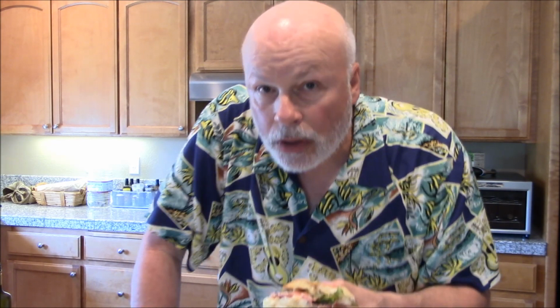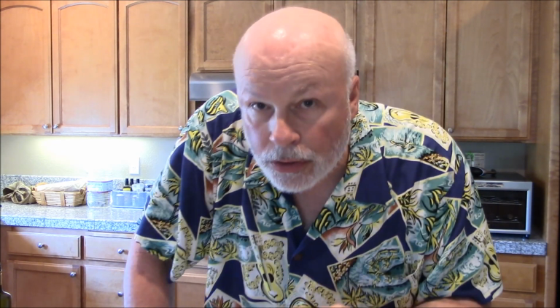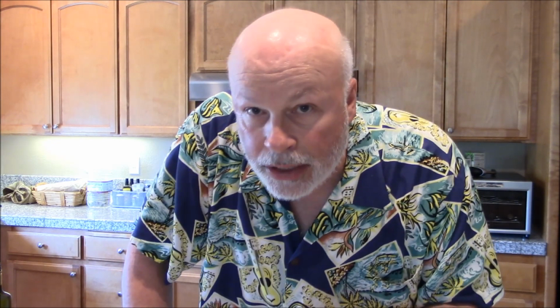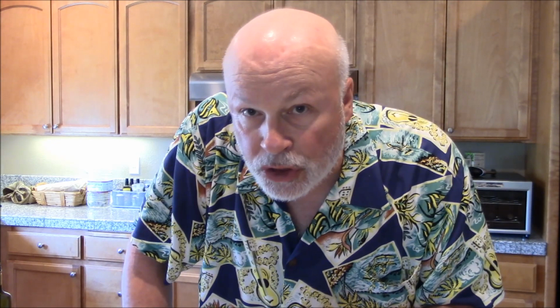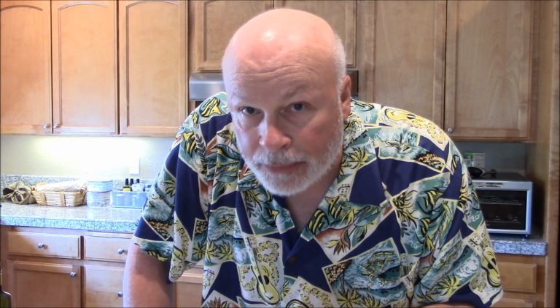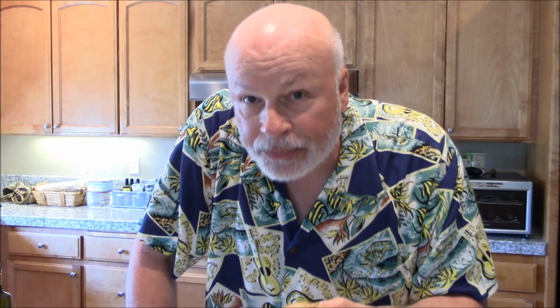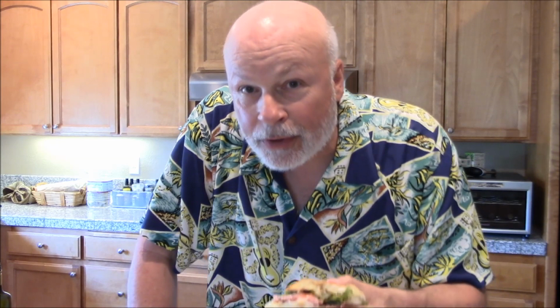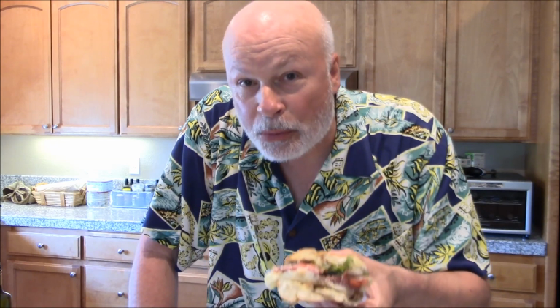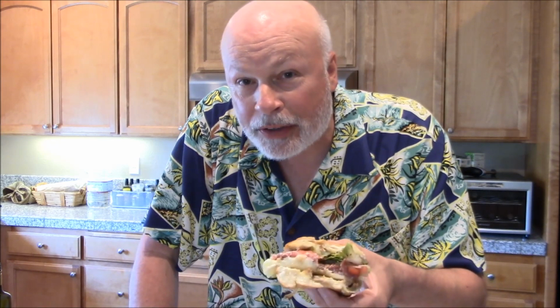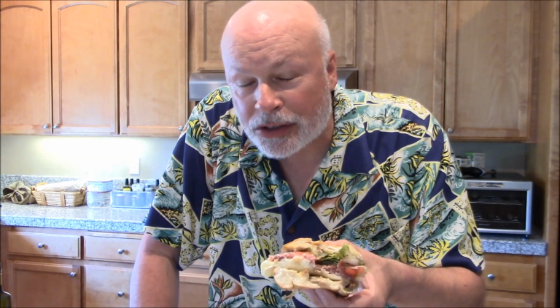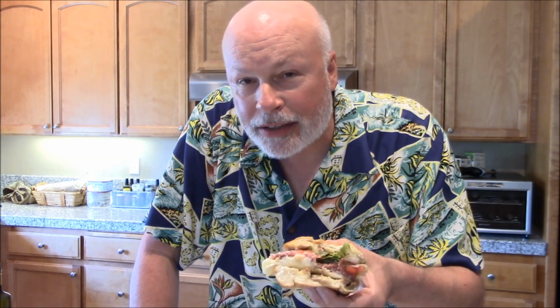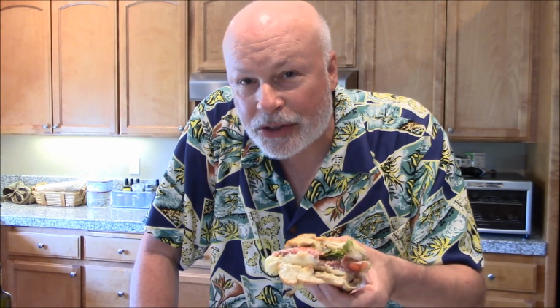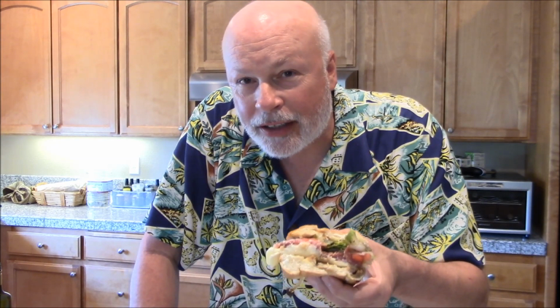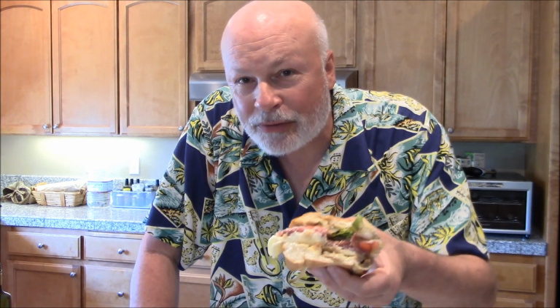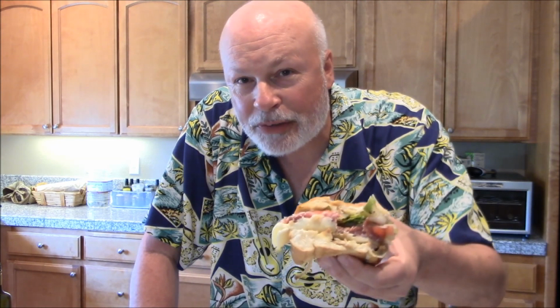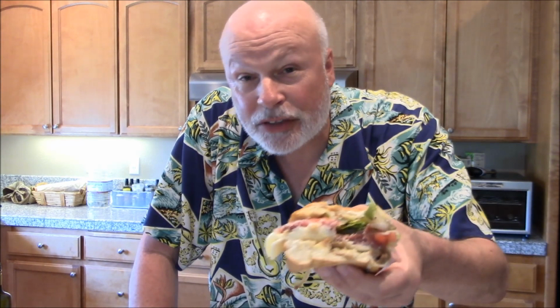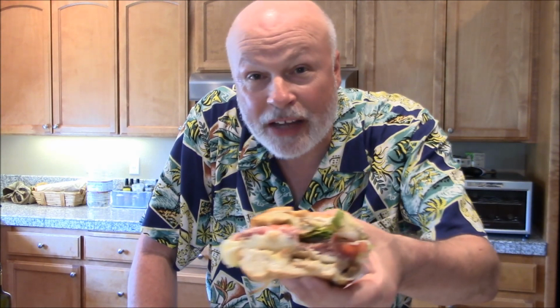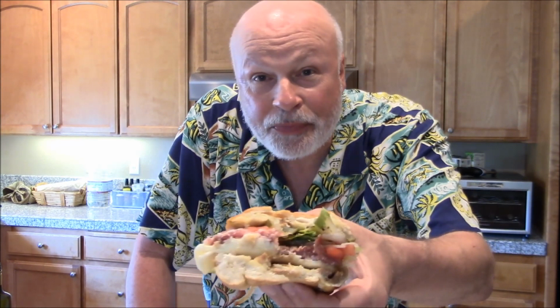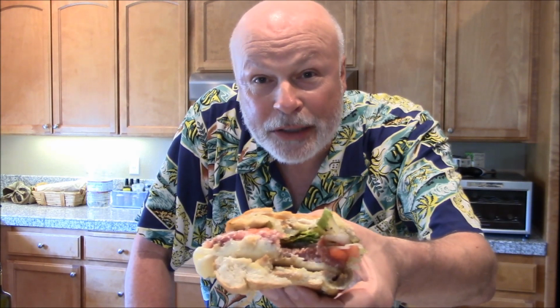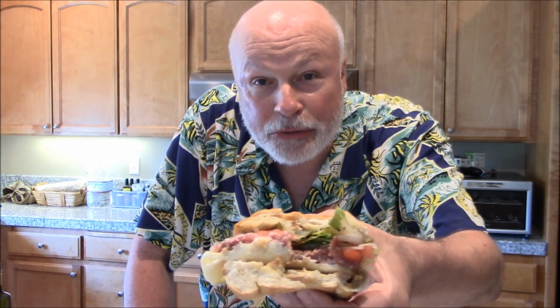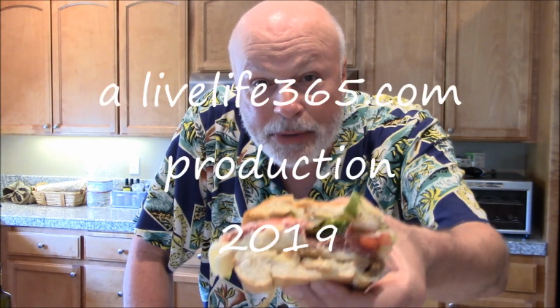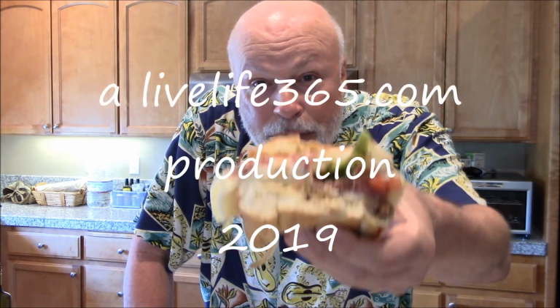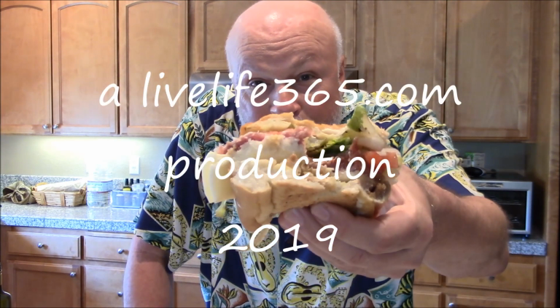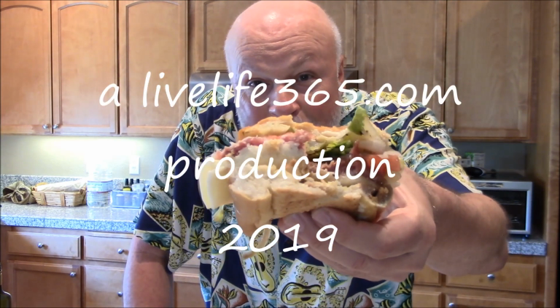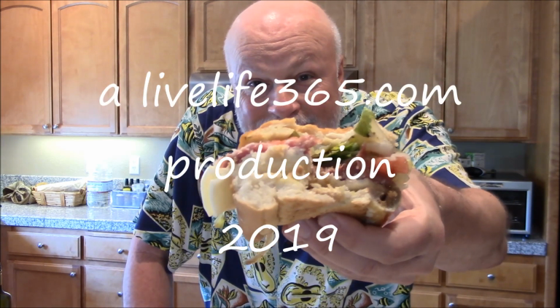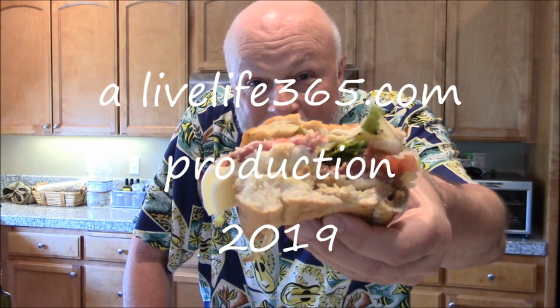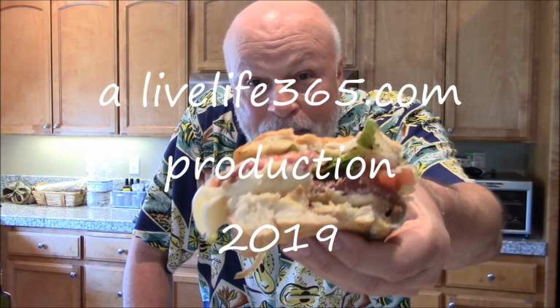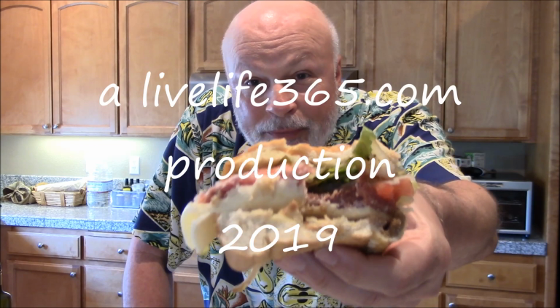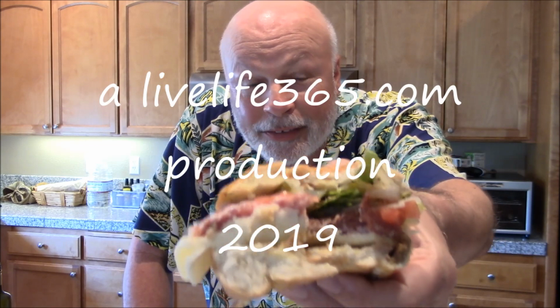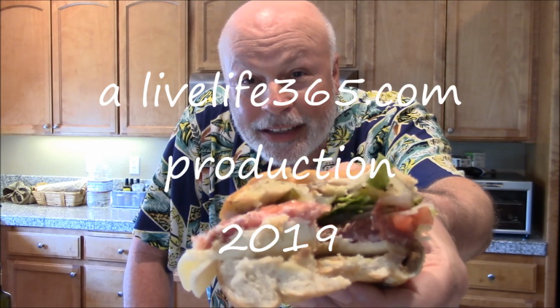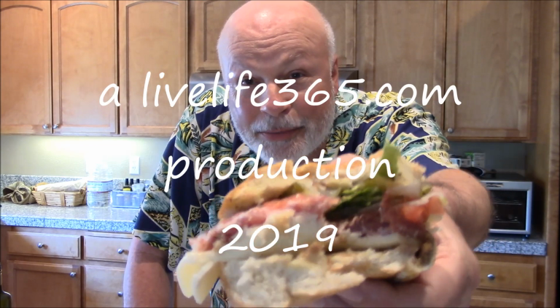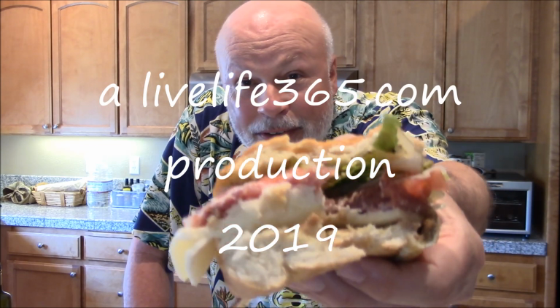Another classic sandwich by Mike Foster, the Sandwich King. For more videos like this, check out LiveLife365. Subscribe to my YouTube channel by the same name. Till next time, peace.